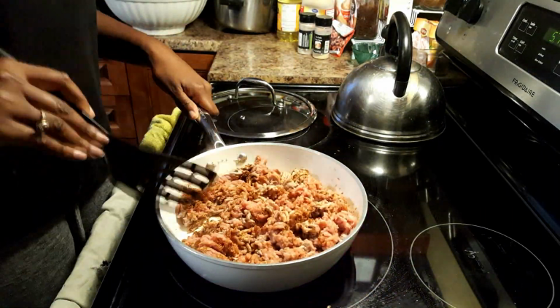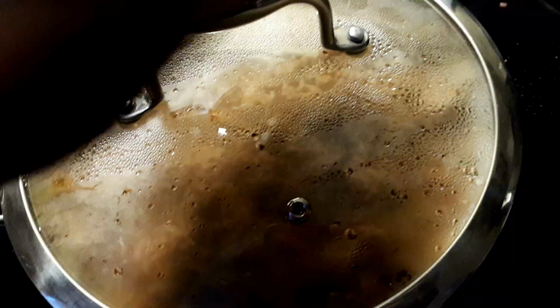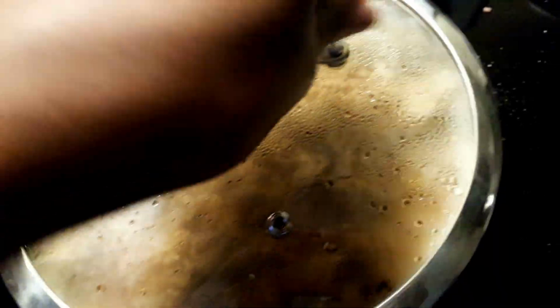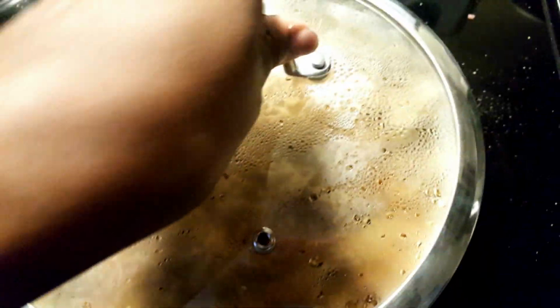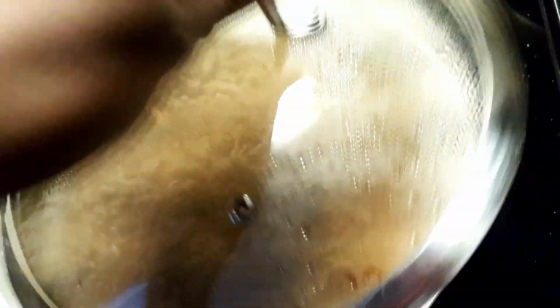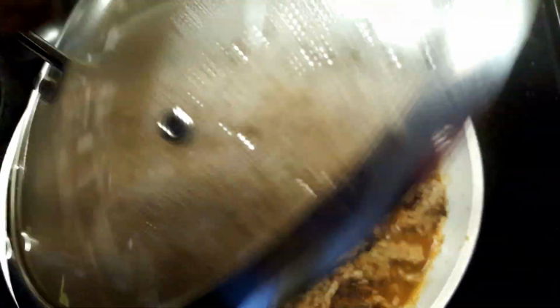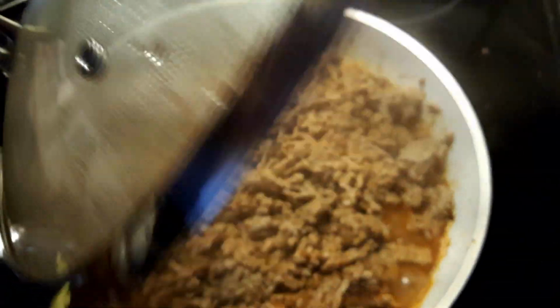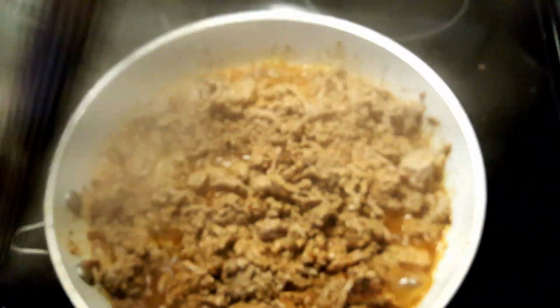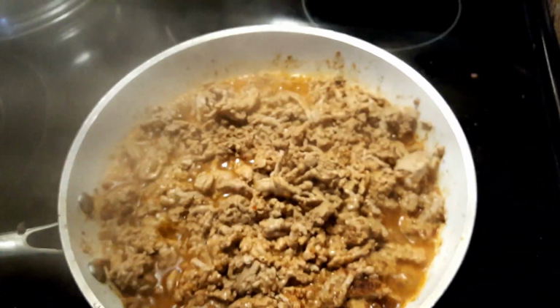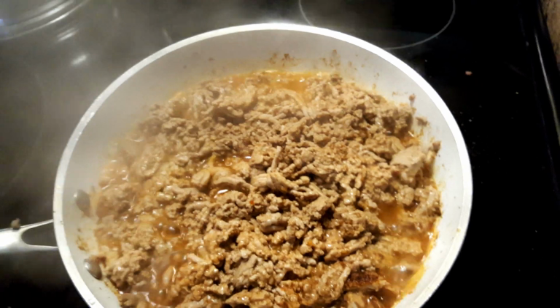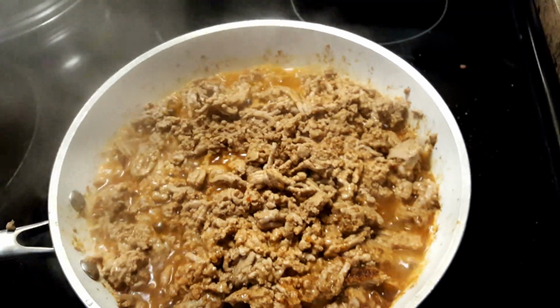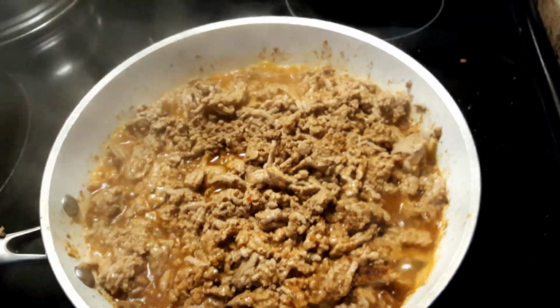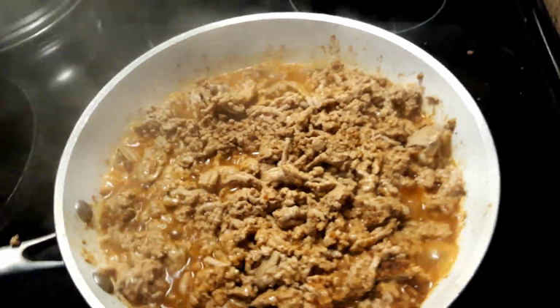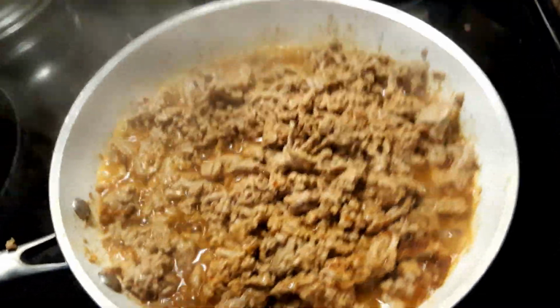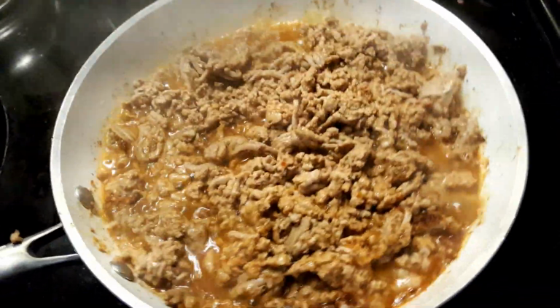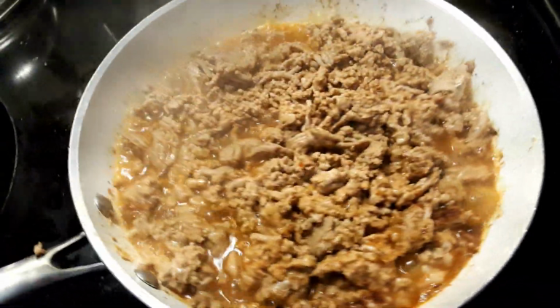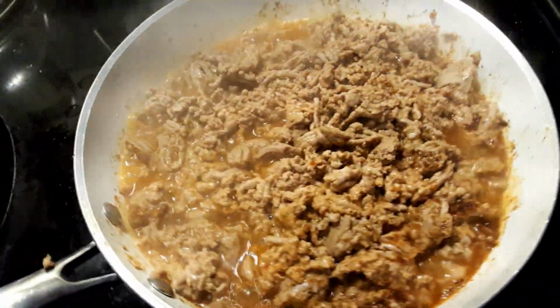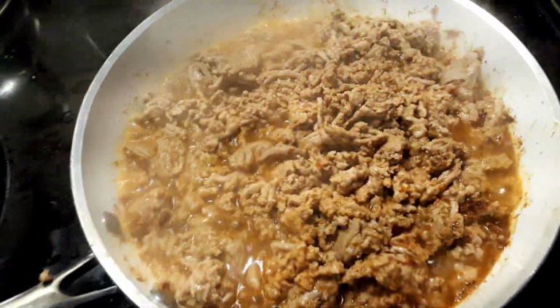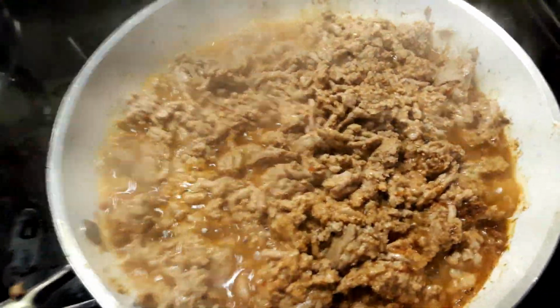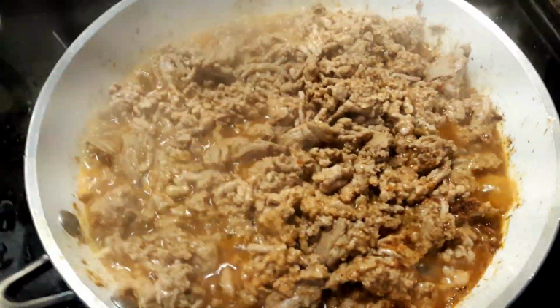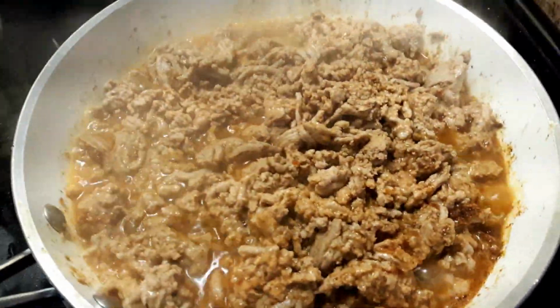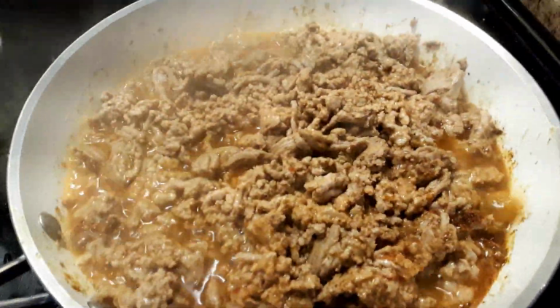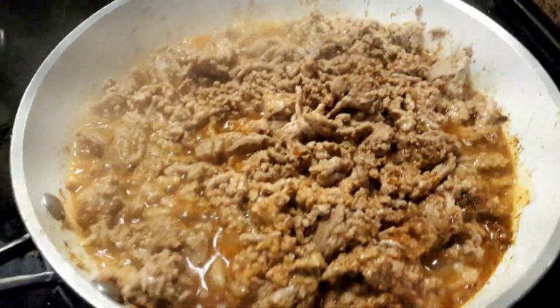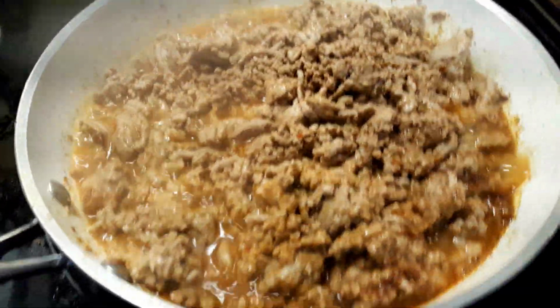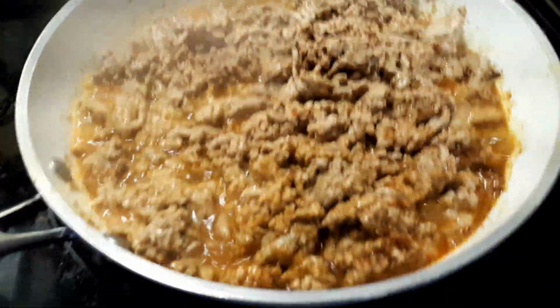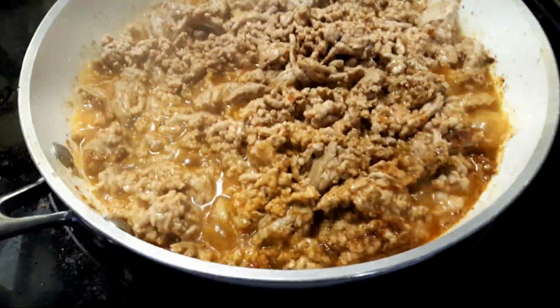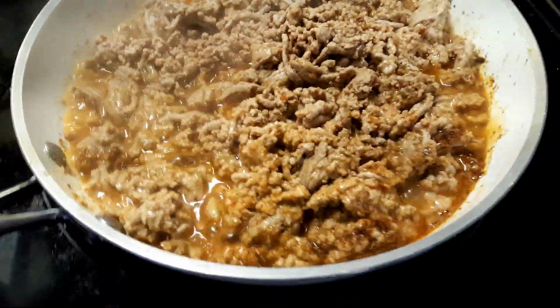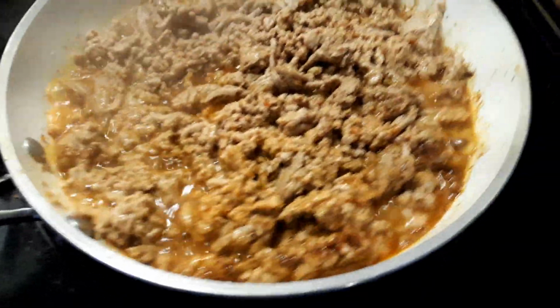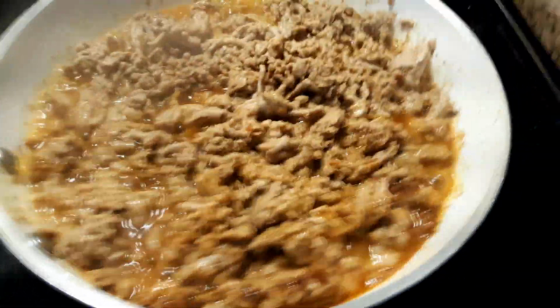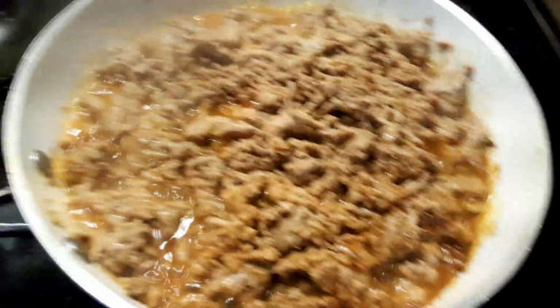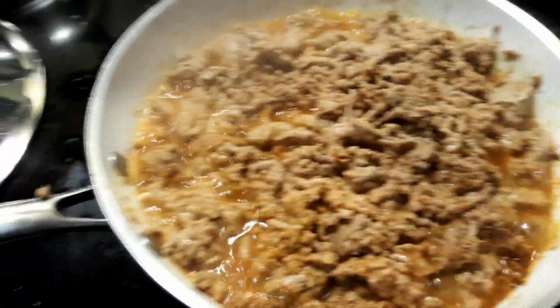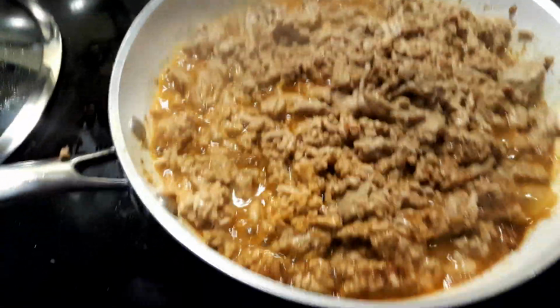This is what it would look like. I turn it off and let it finish cooking, and then we're going to start on the base of the chili.